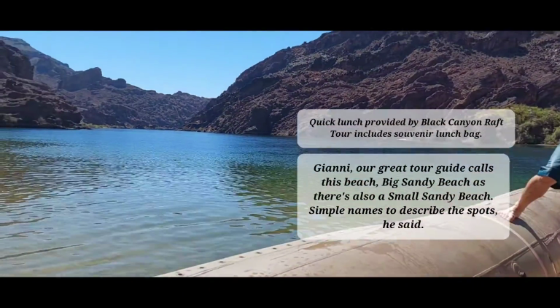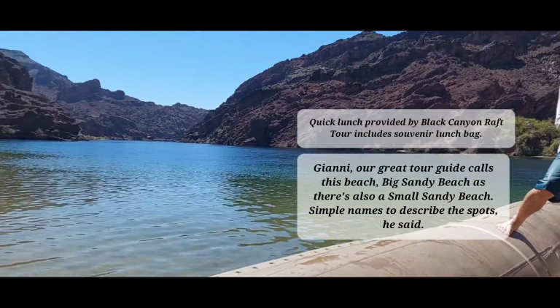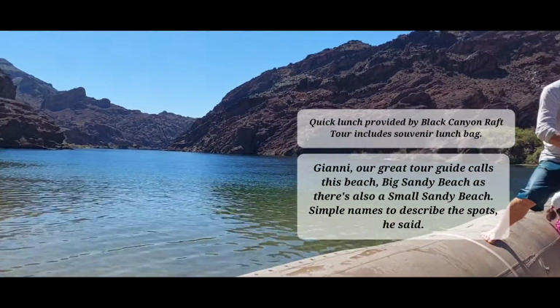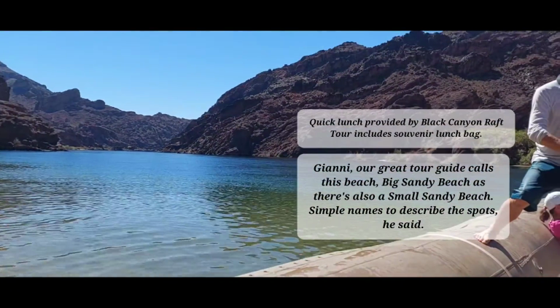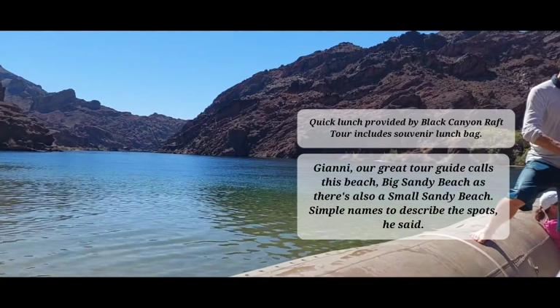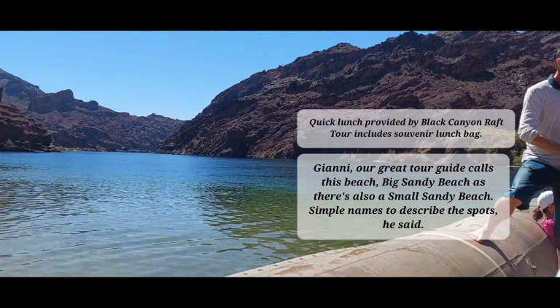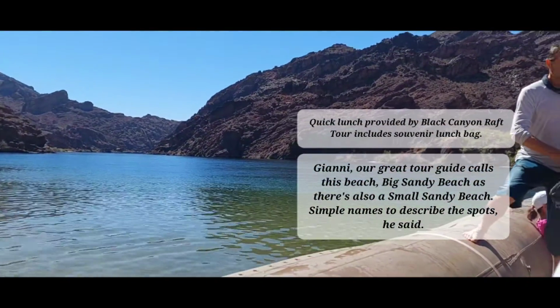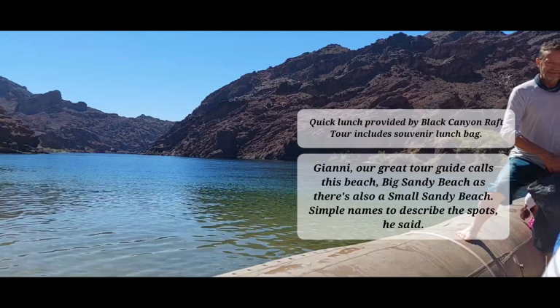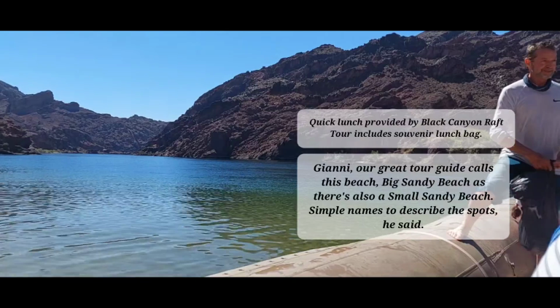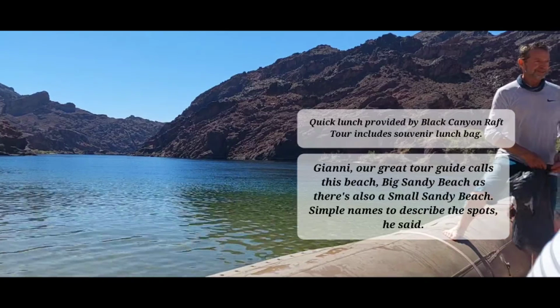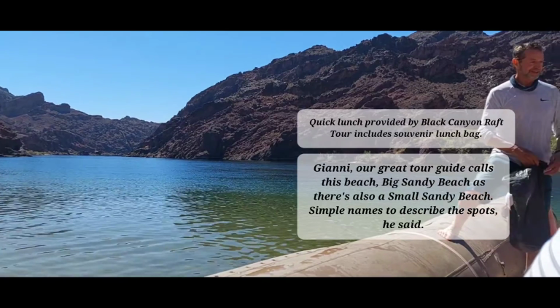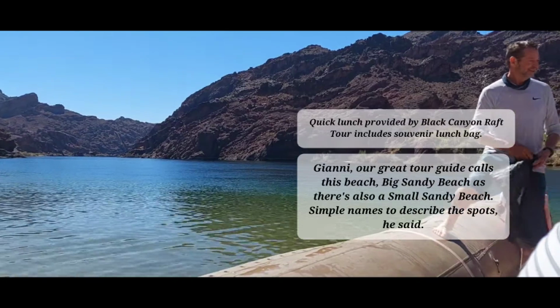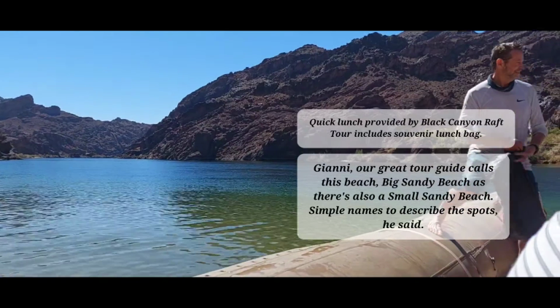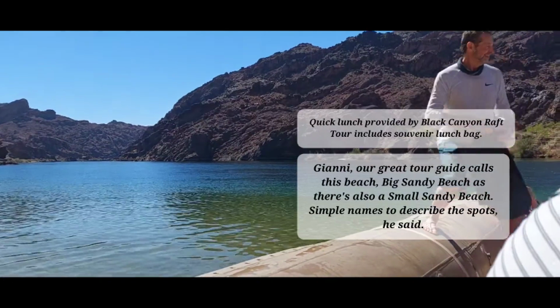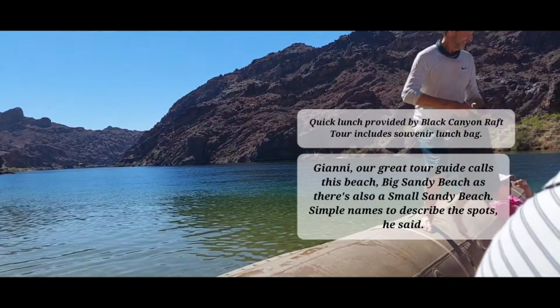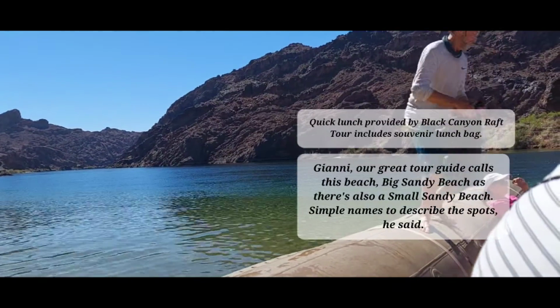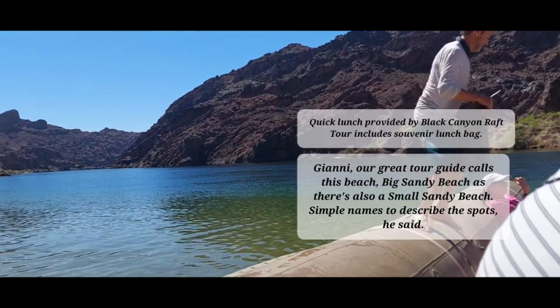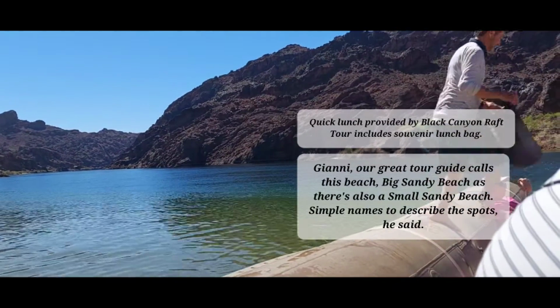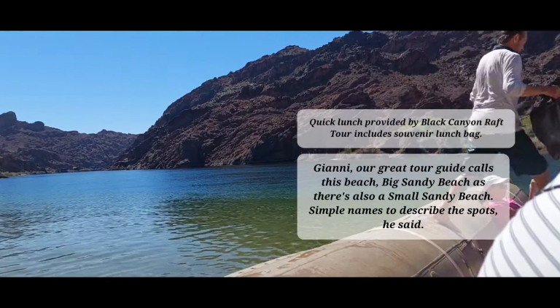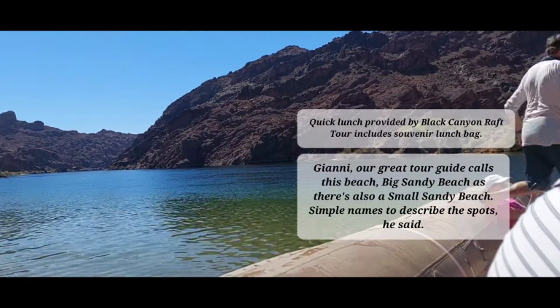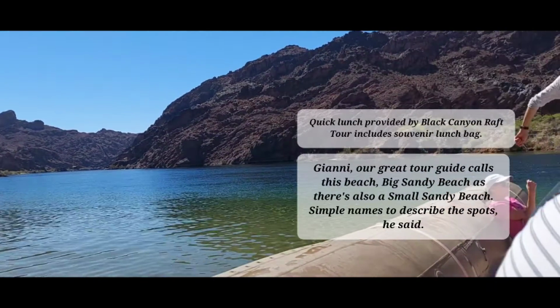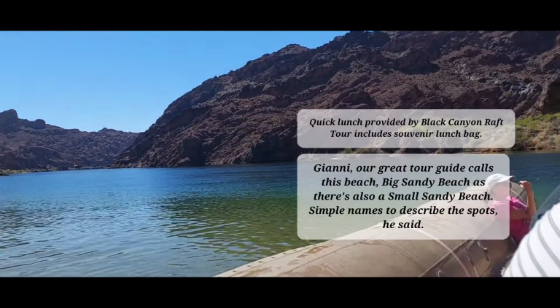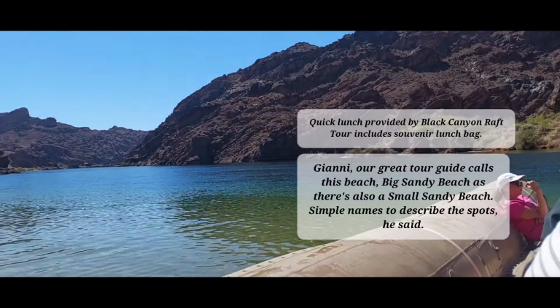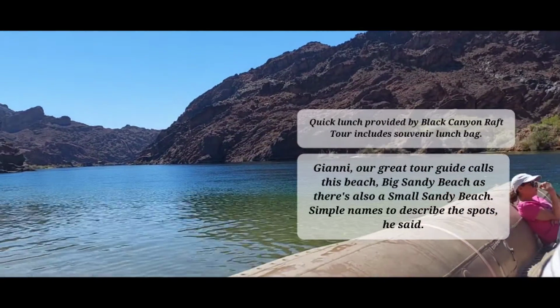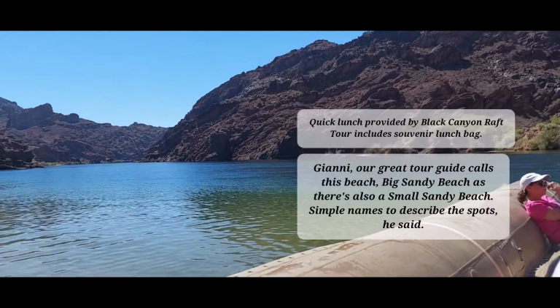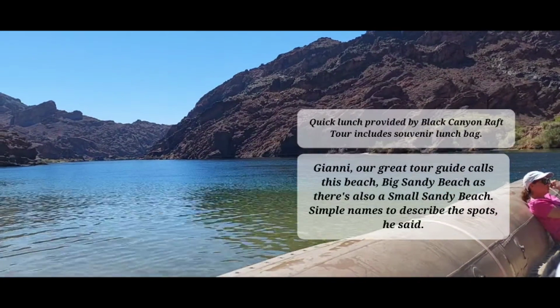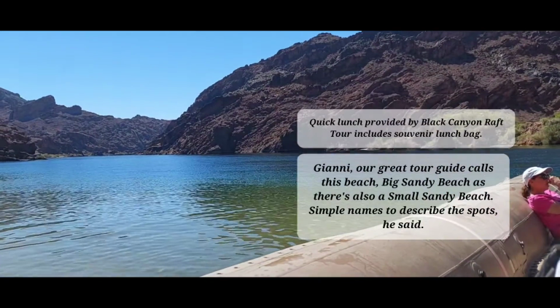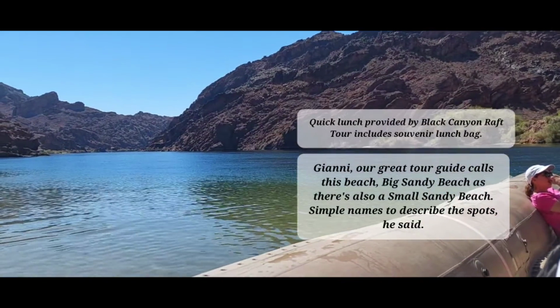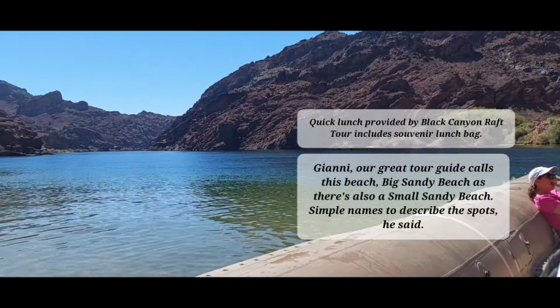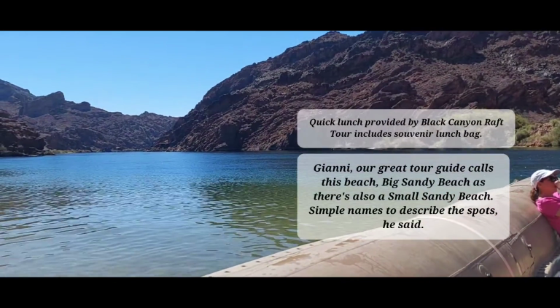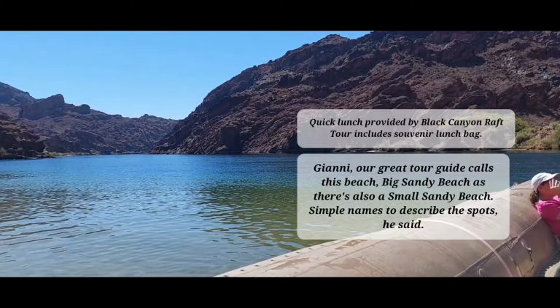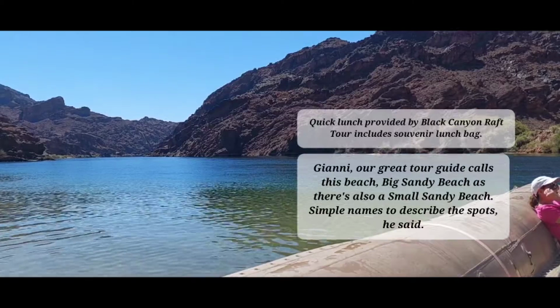Our water is cold. What's the temperature? He said 50? 52. That's too cold for me.